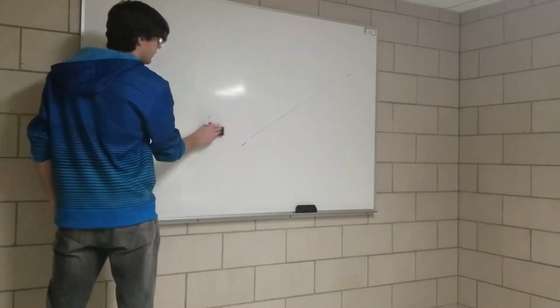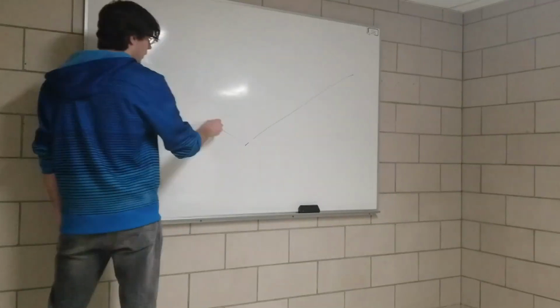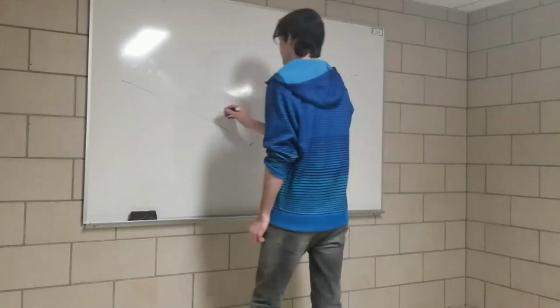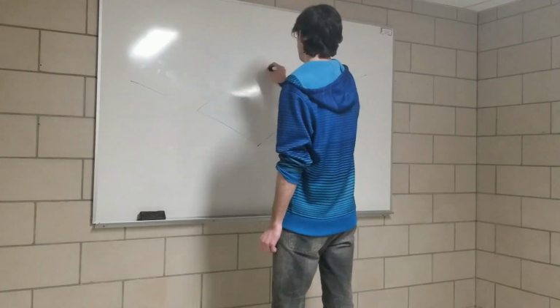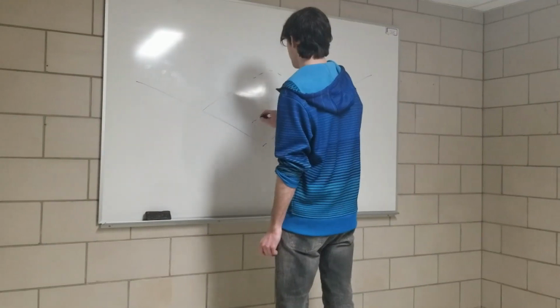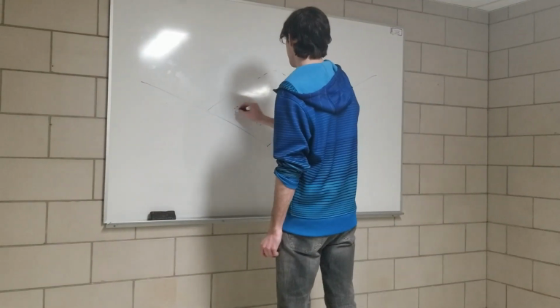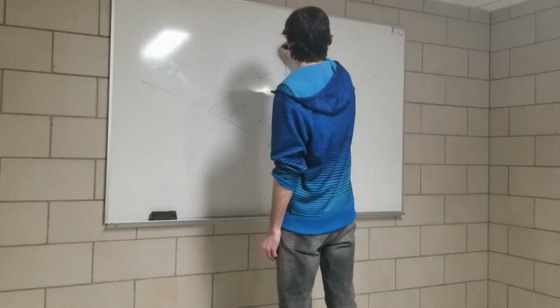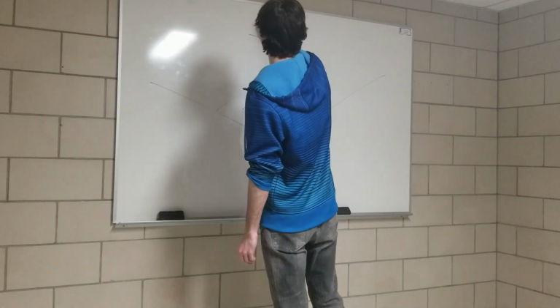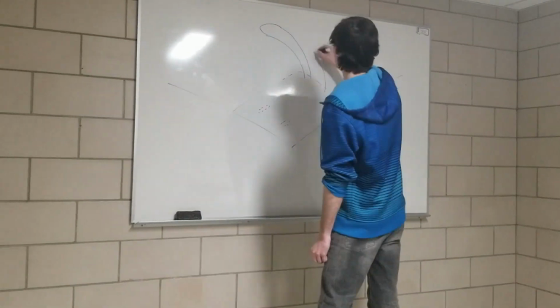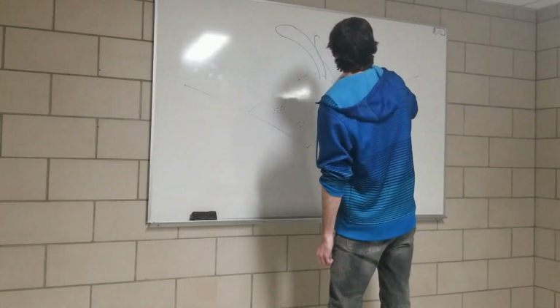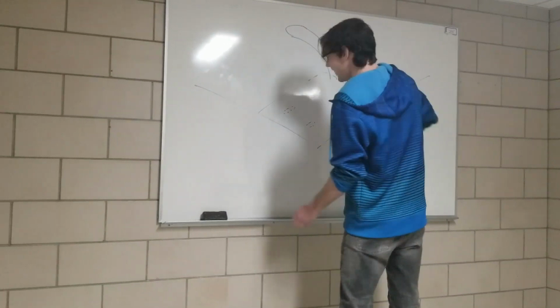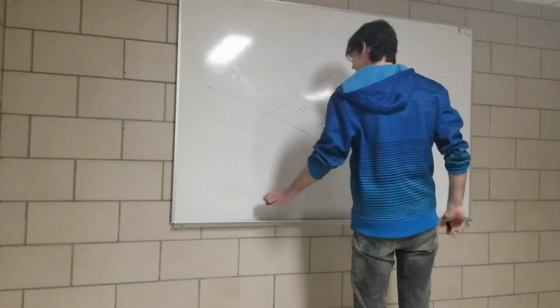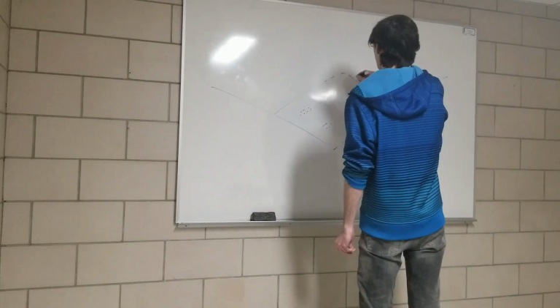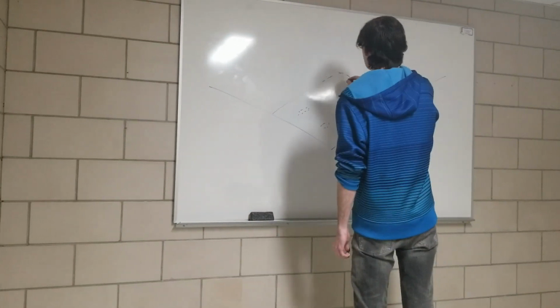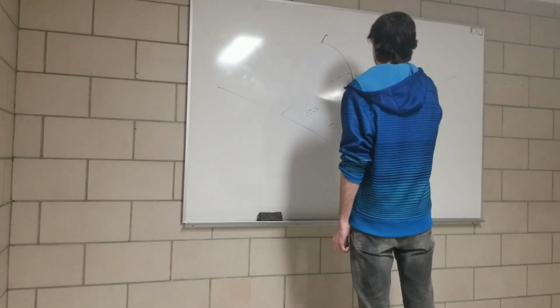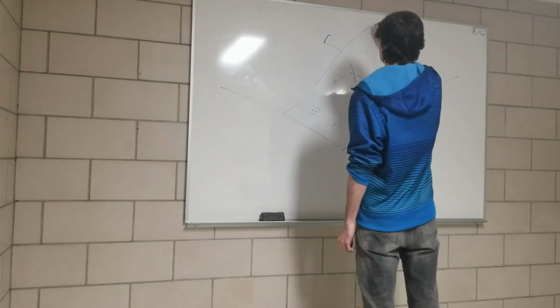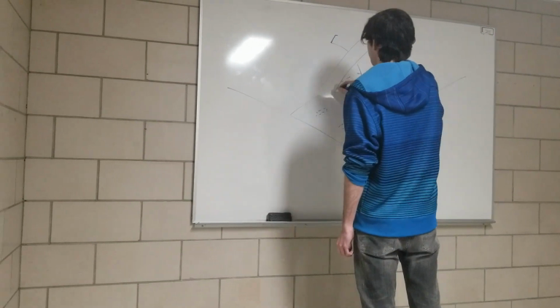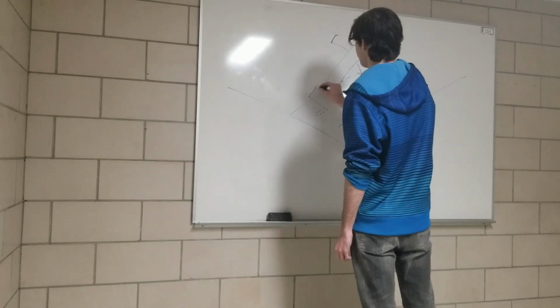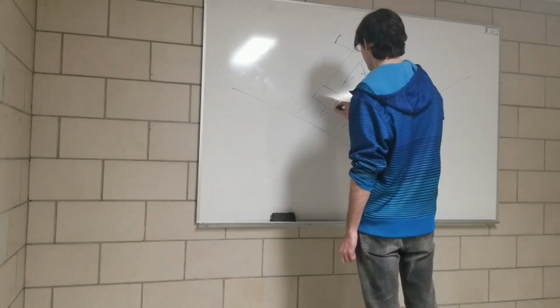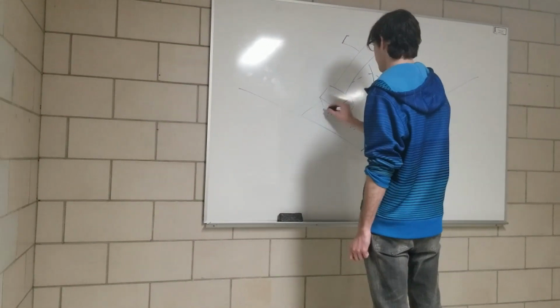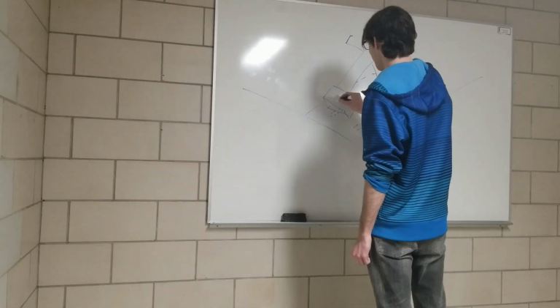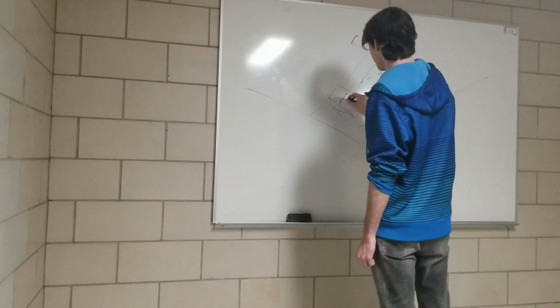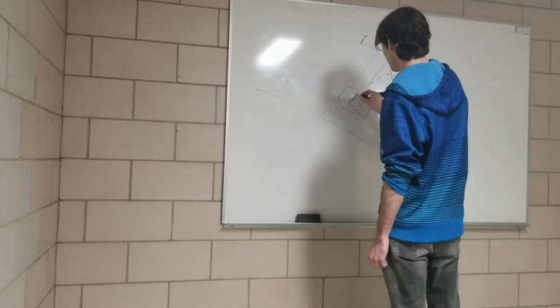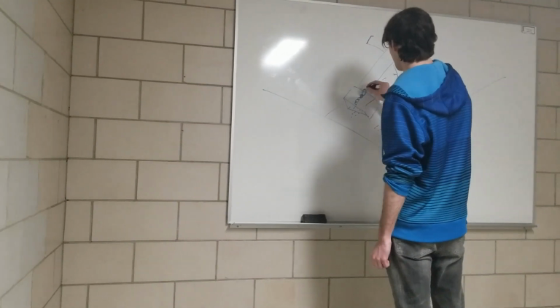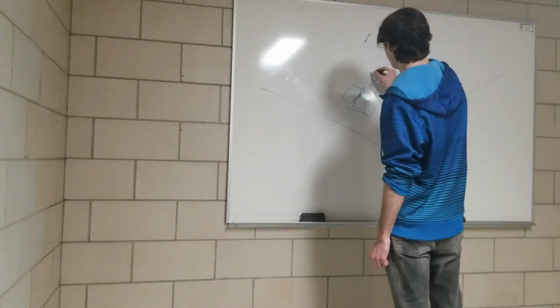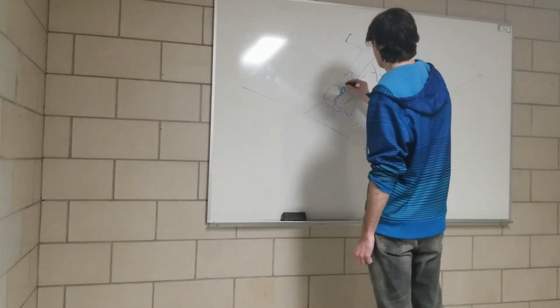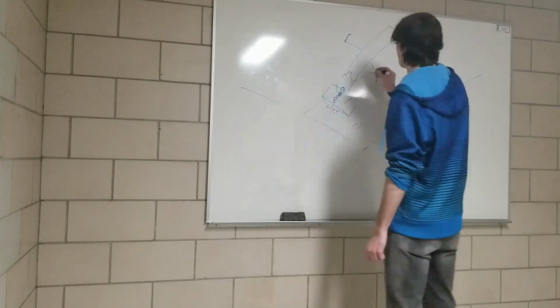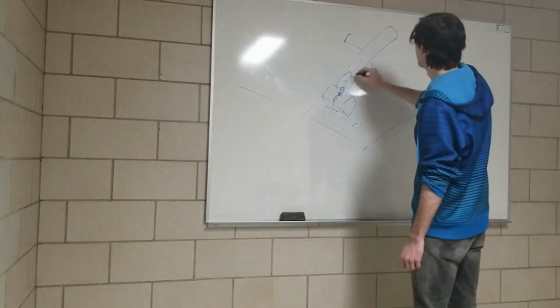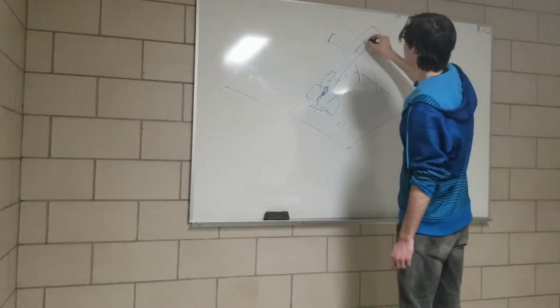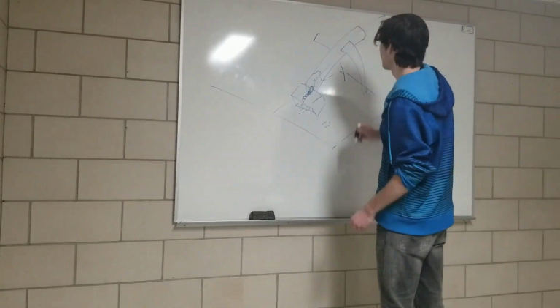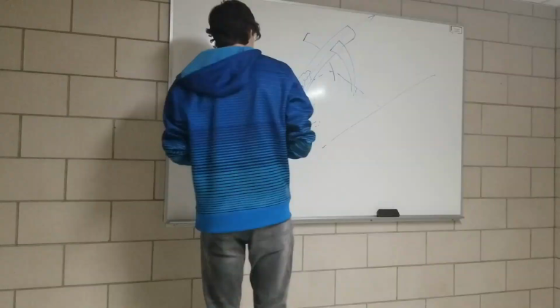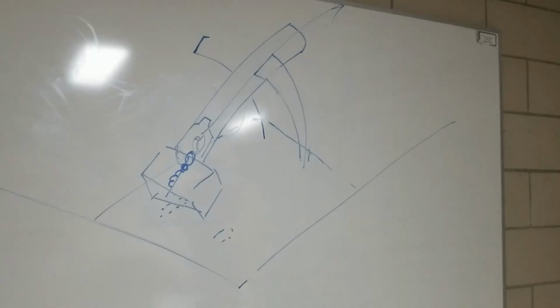Our last design was a spring cannon, and after applying our selection process, we decided to go with this design.